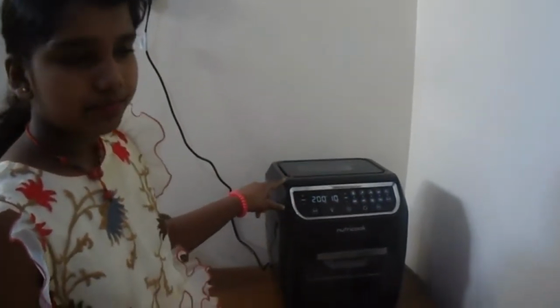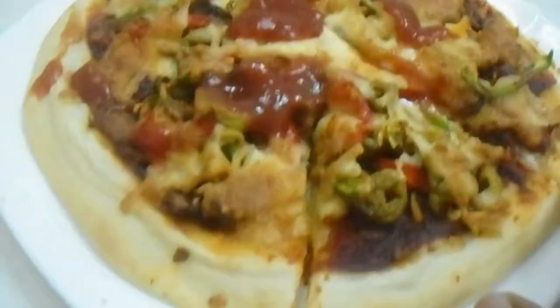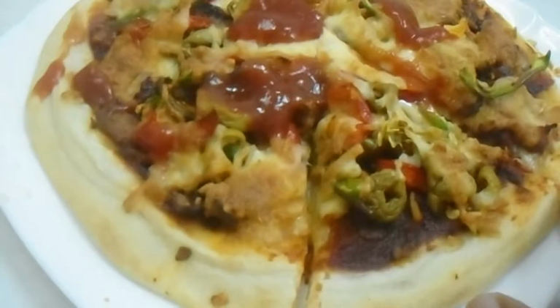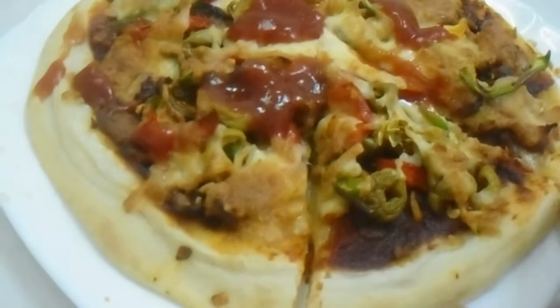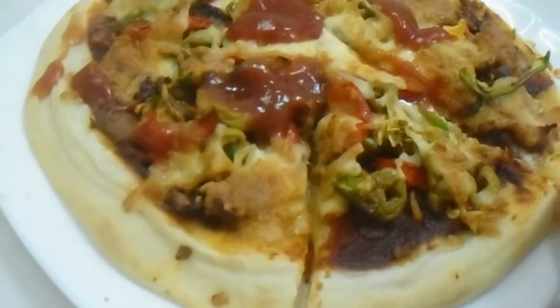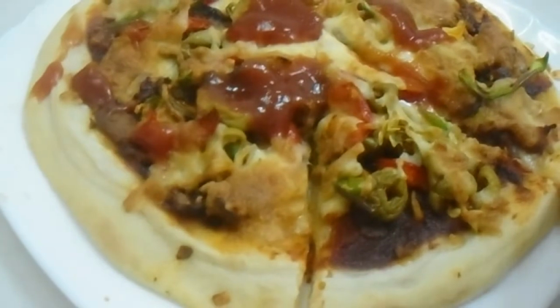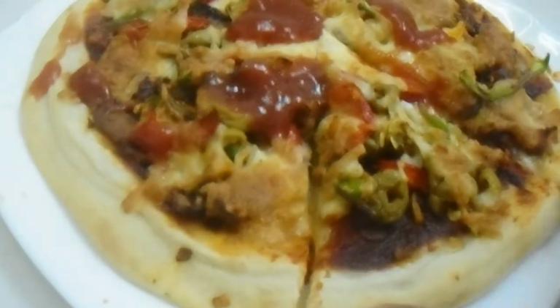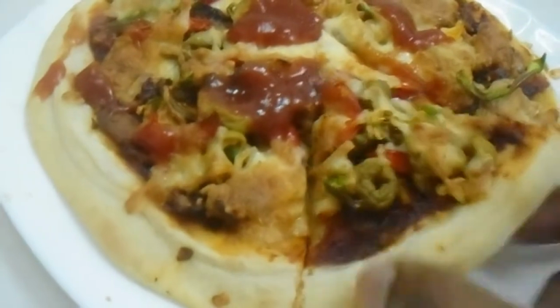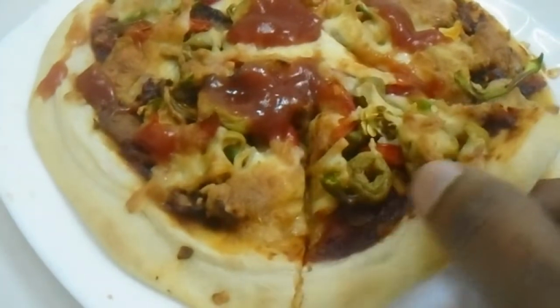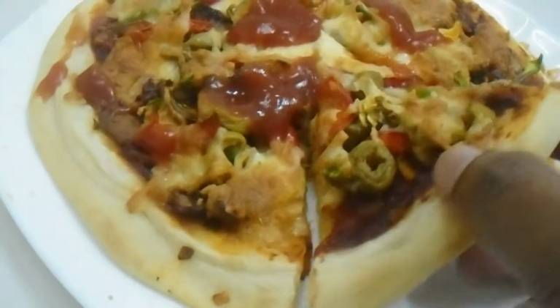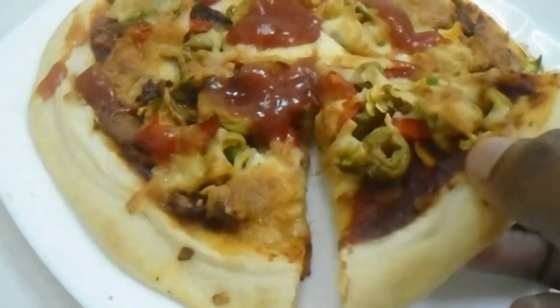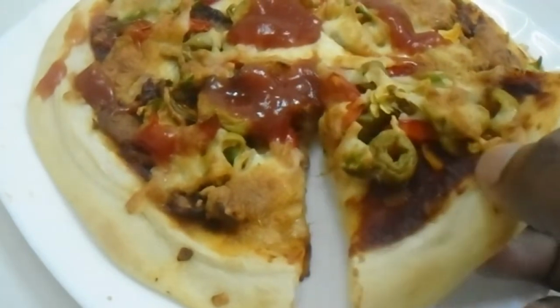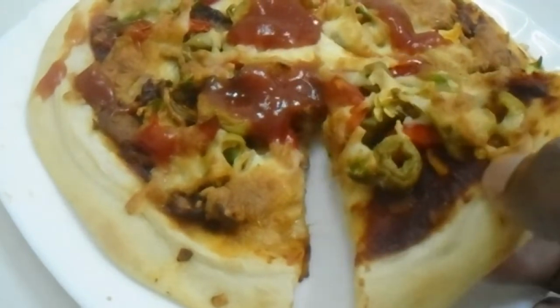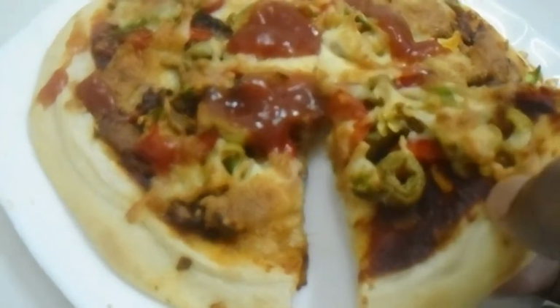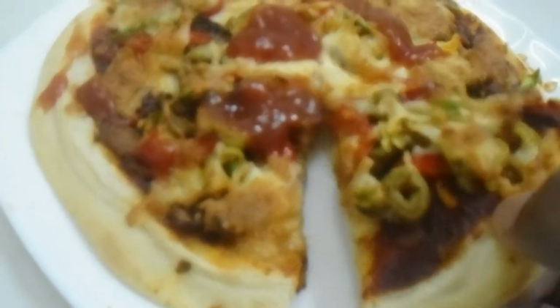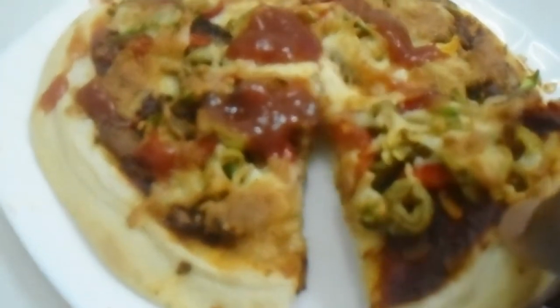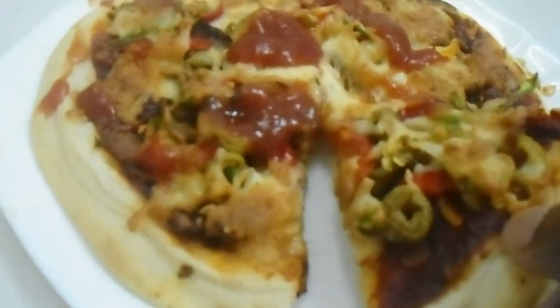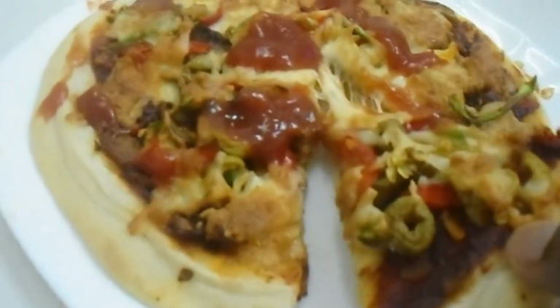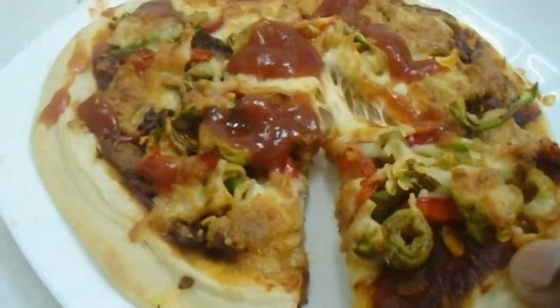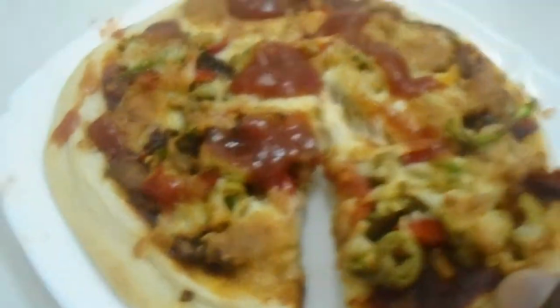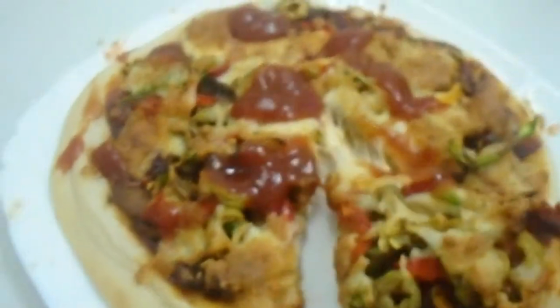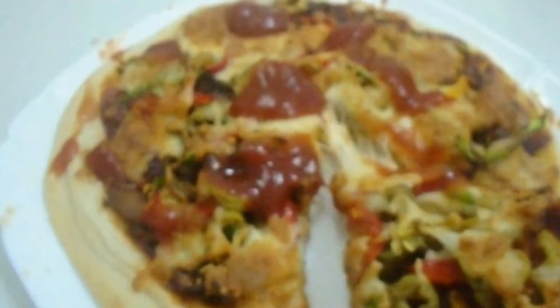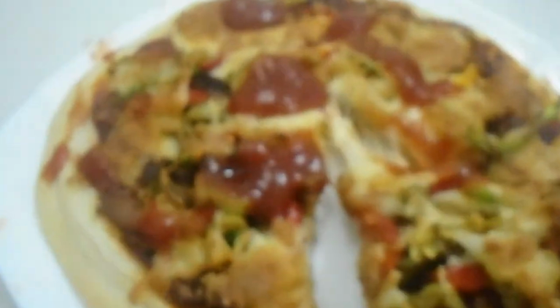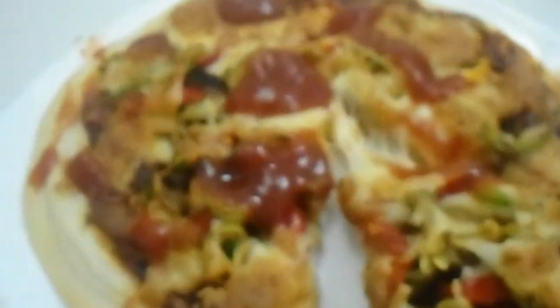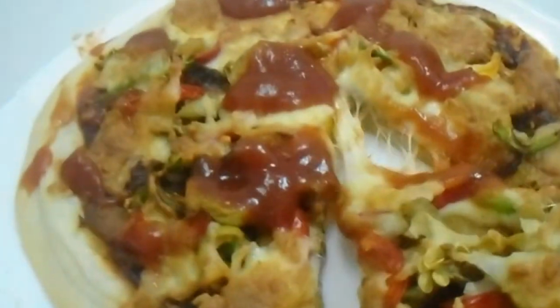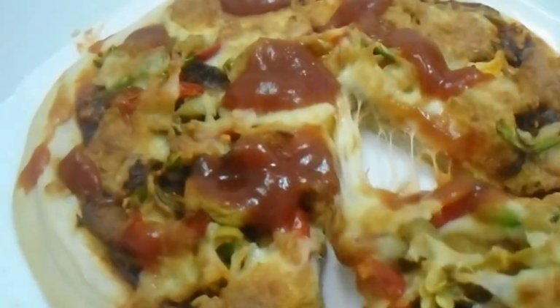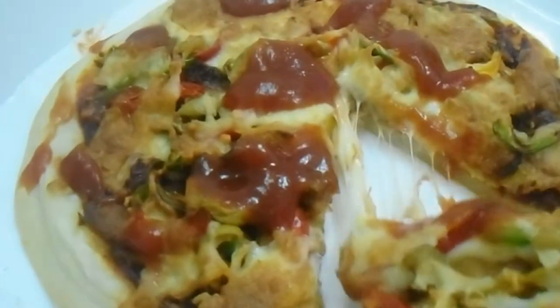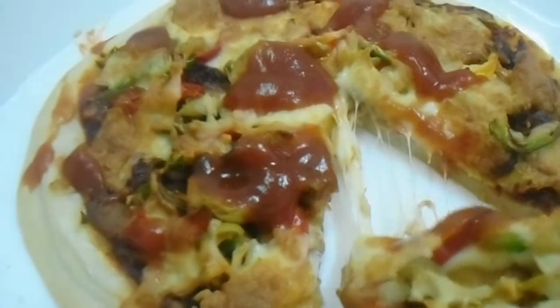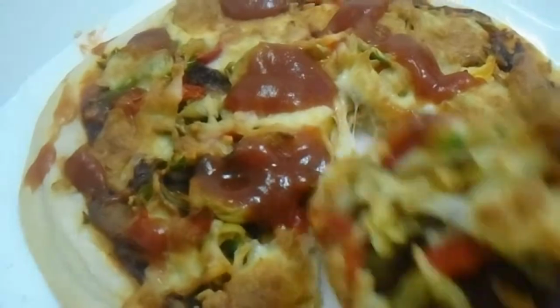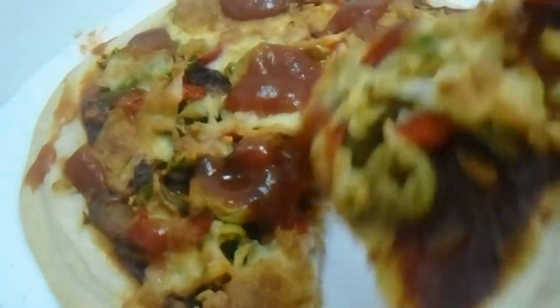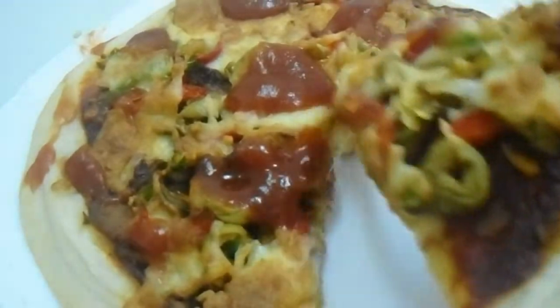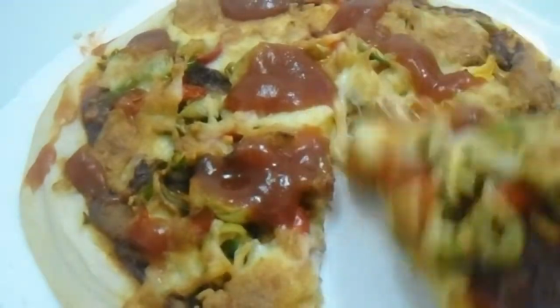We are going to be making the pizza — you guys can see it looks so beautiful. Now let's go into the video and make it.